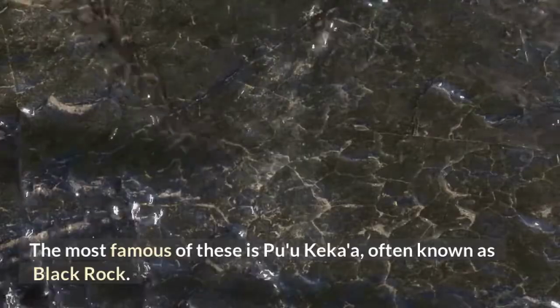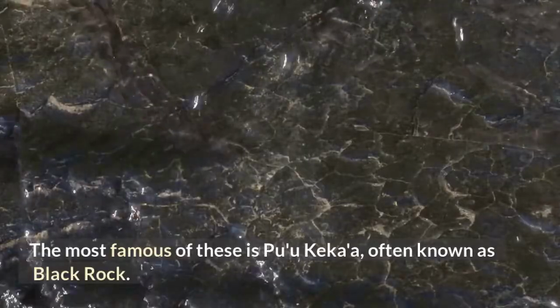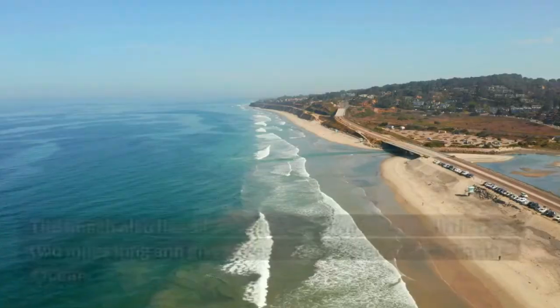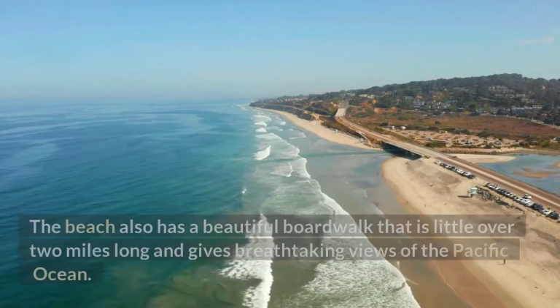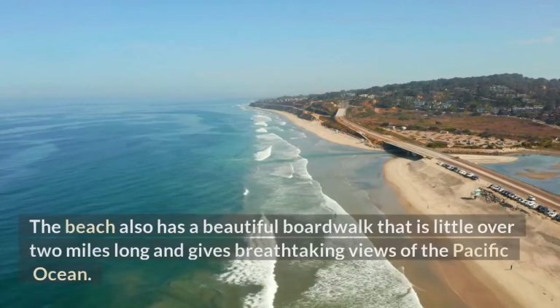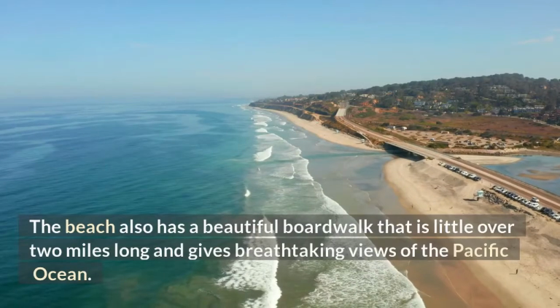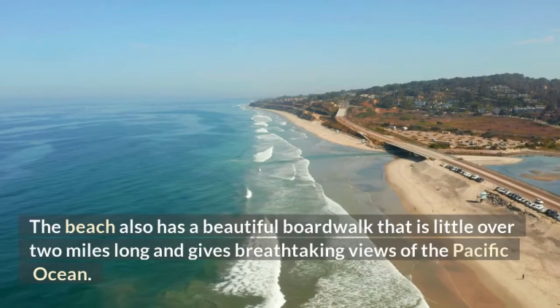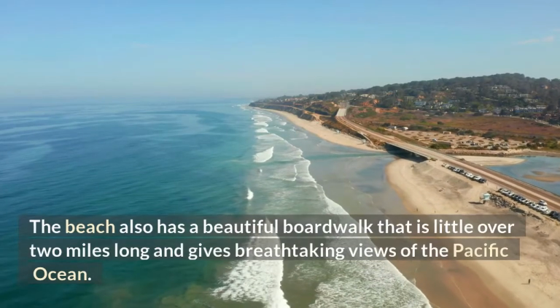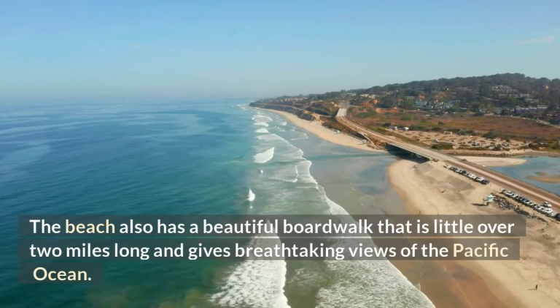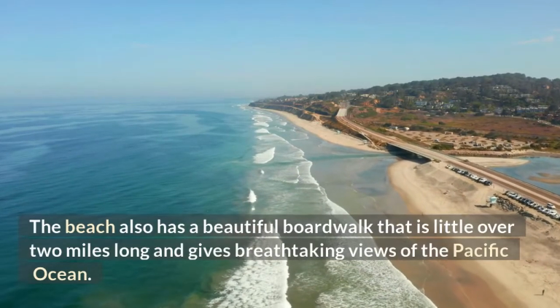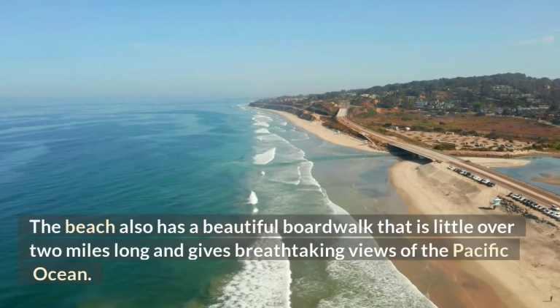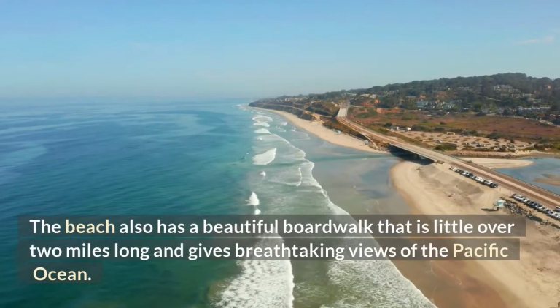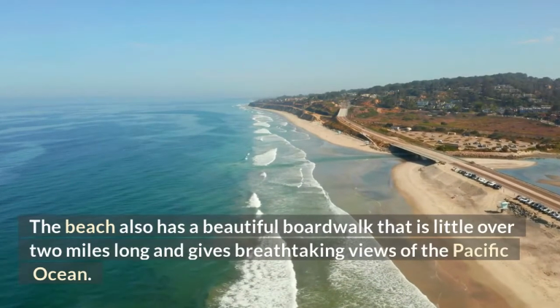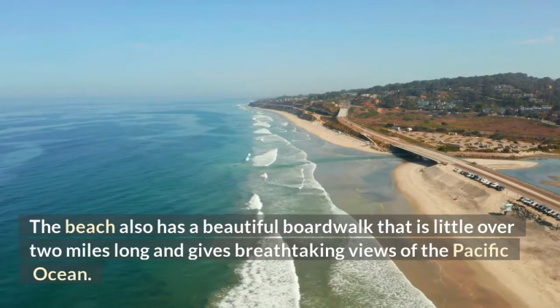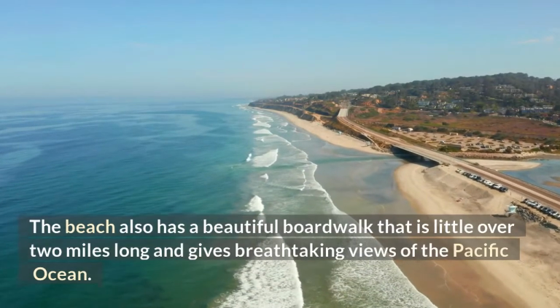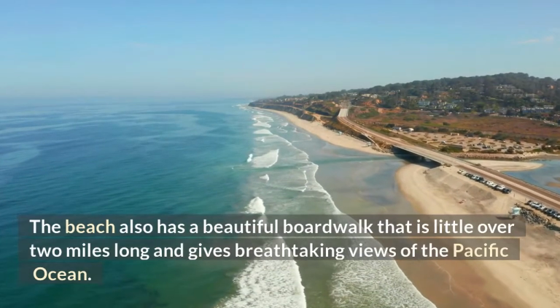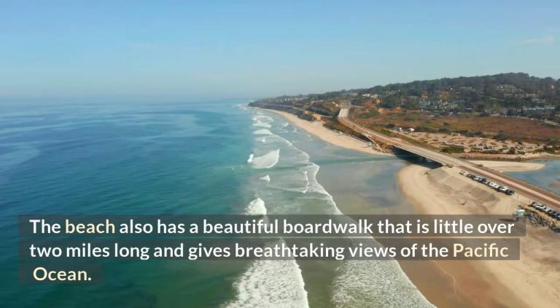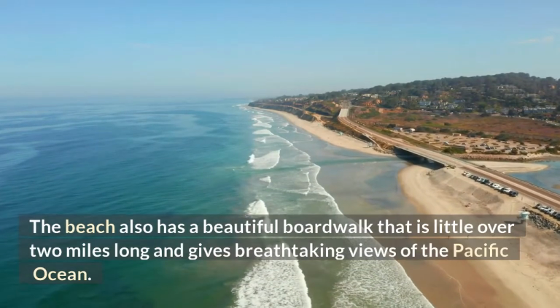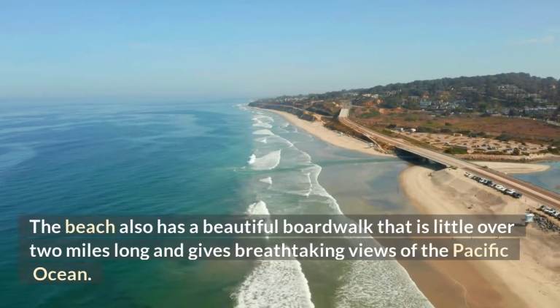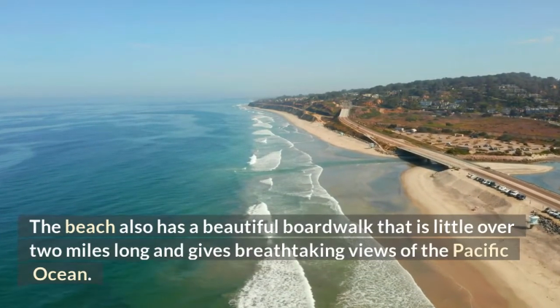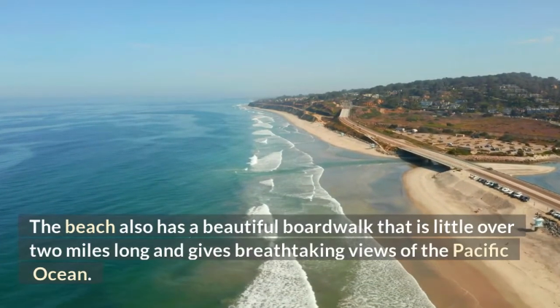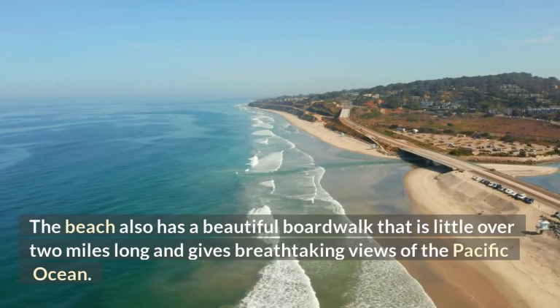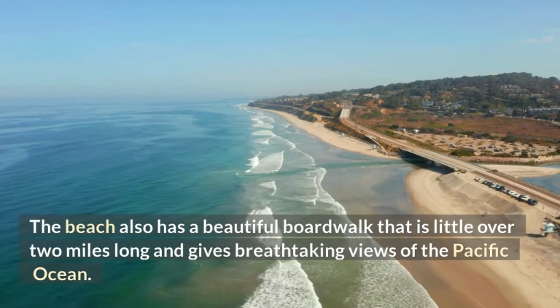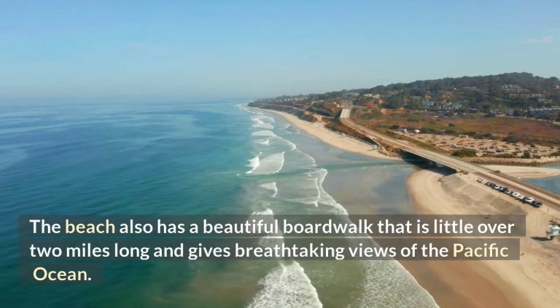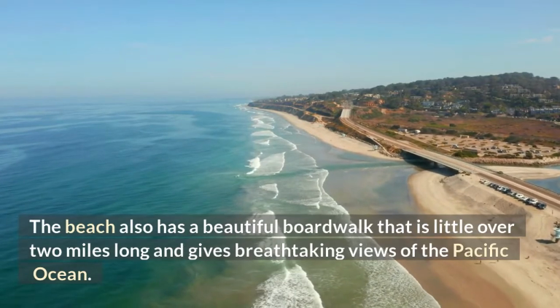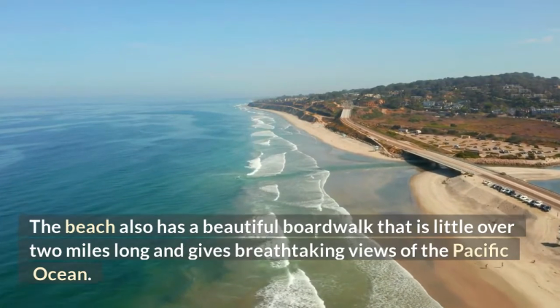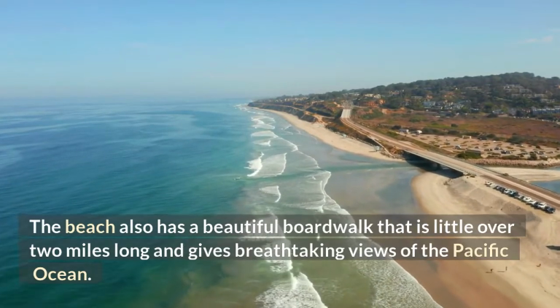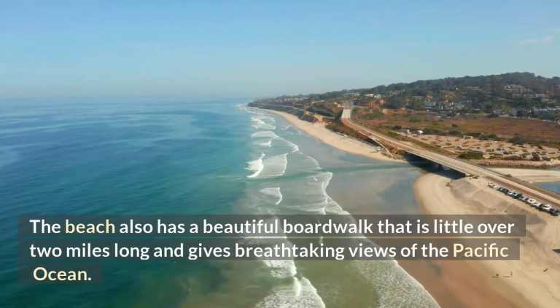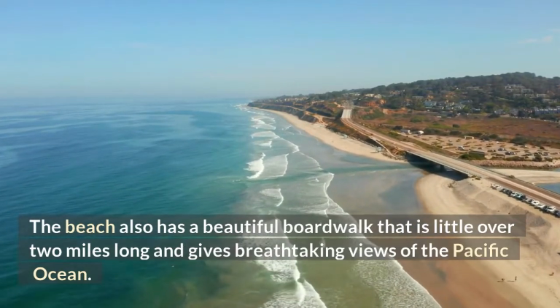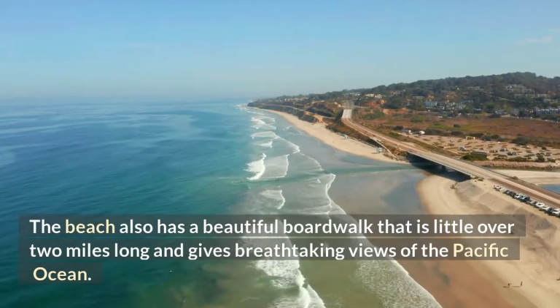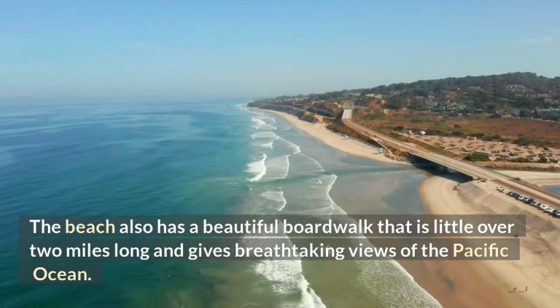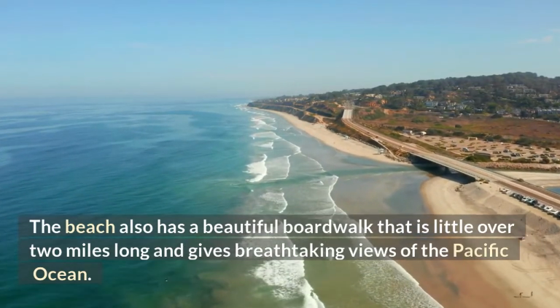The beach also has a beautiful boardwalk that is just over 2 miles long and gives breathtaking views of the Pacific Ocean.